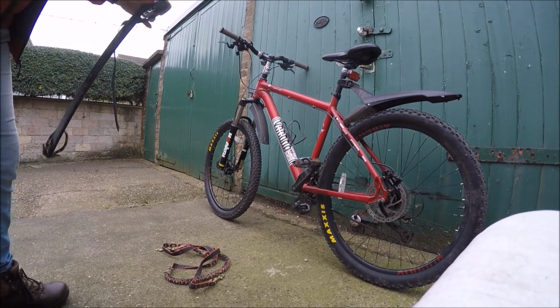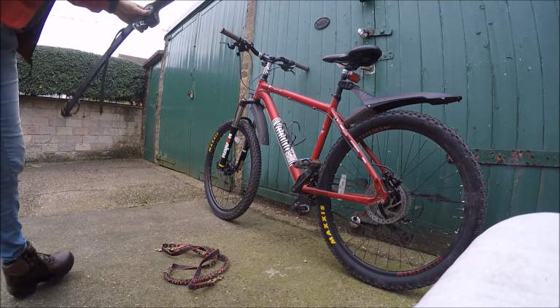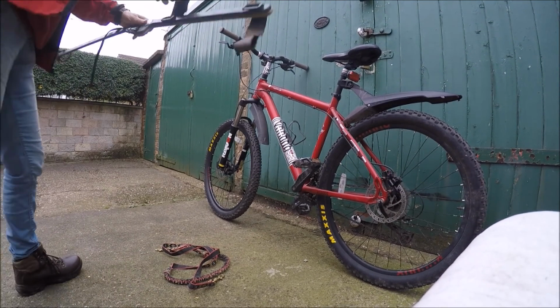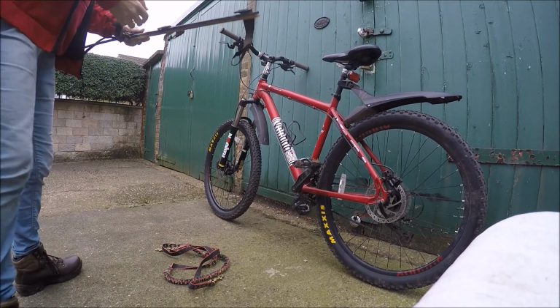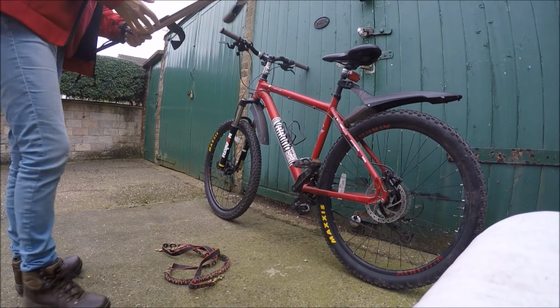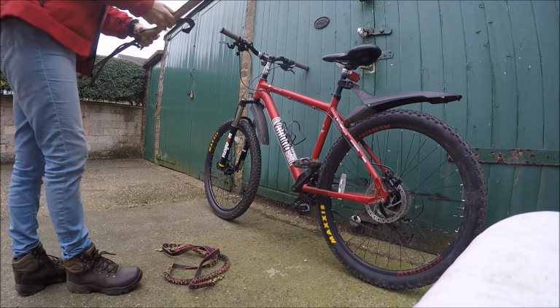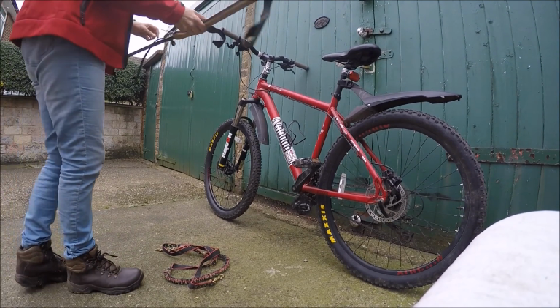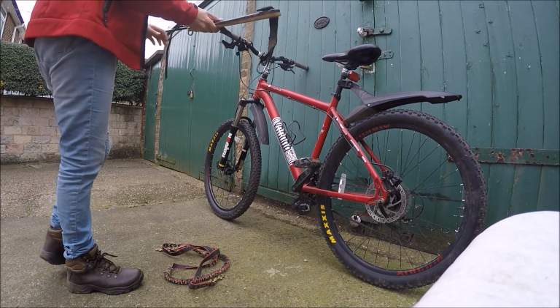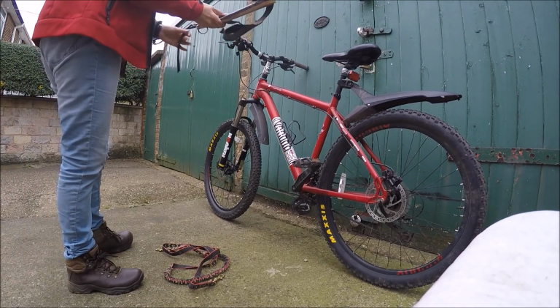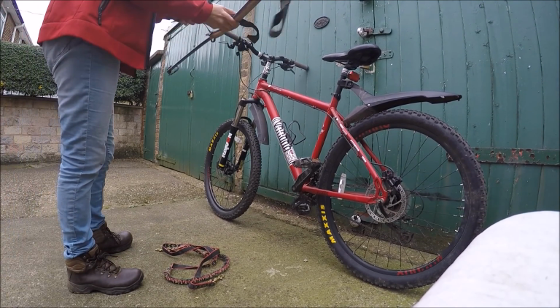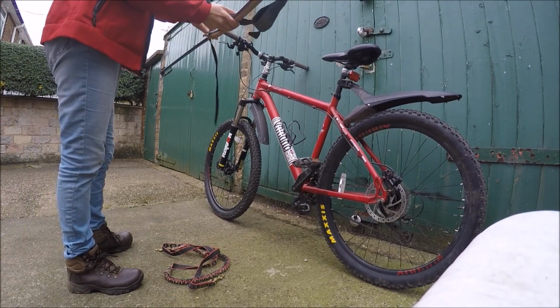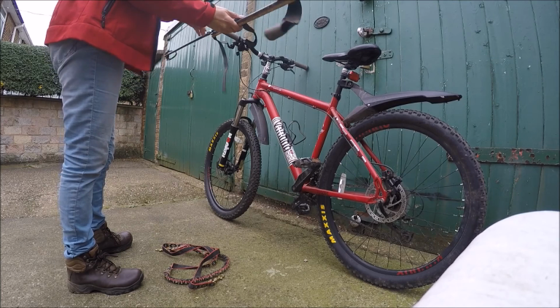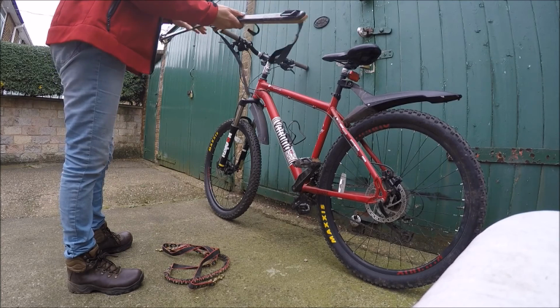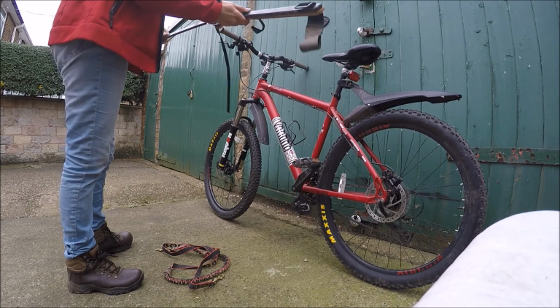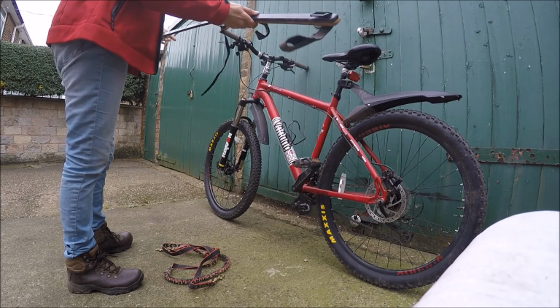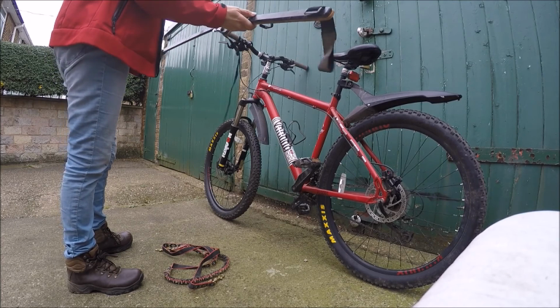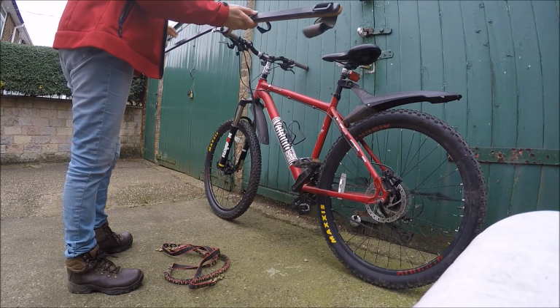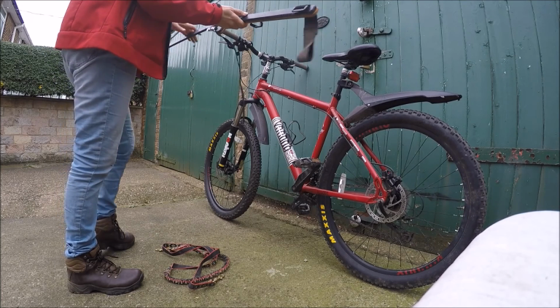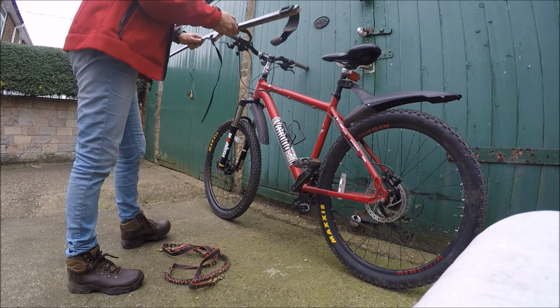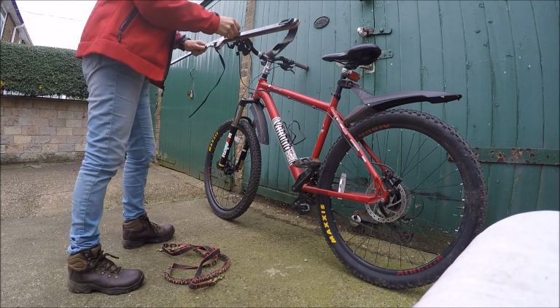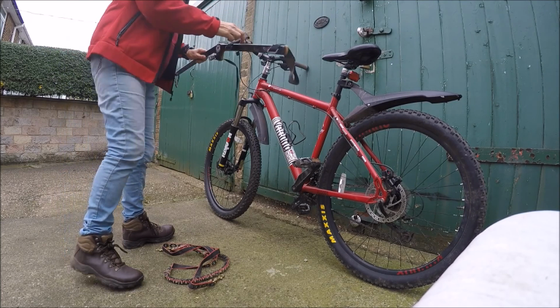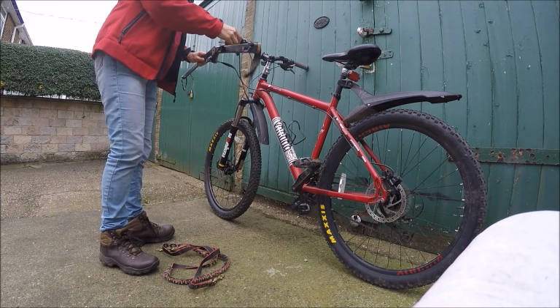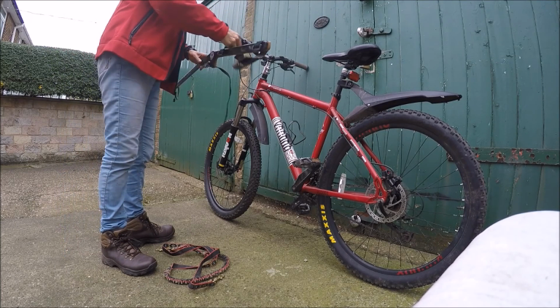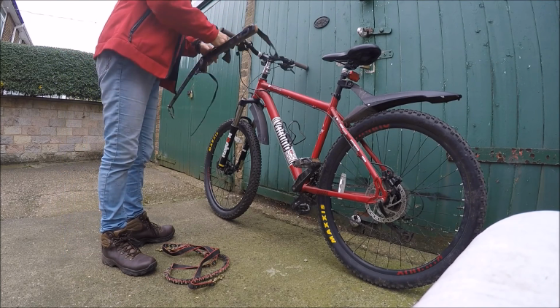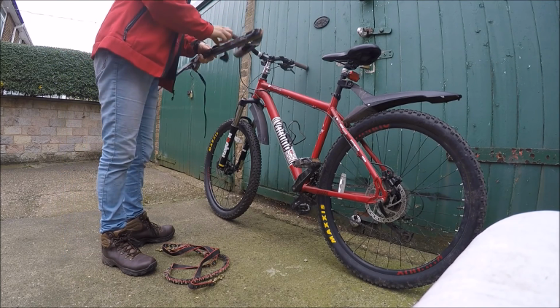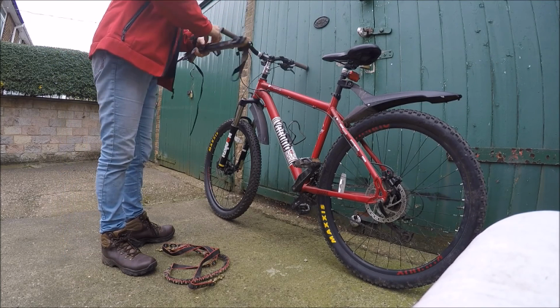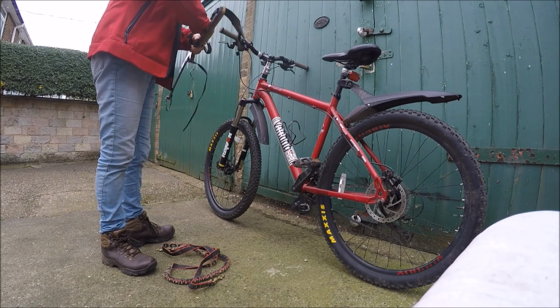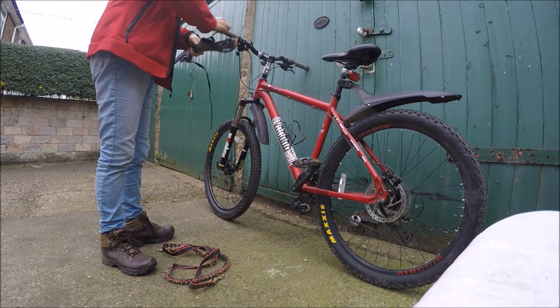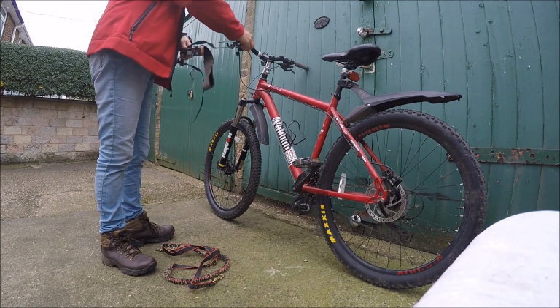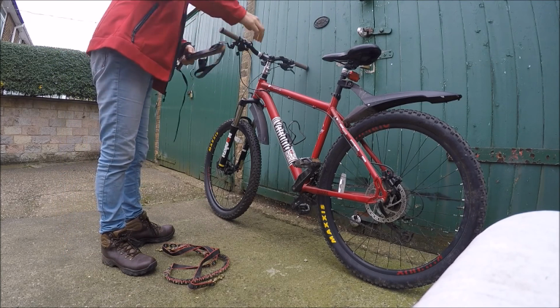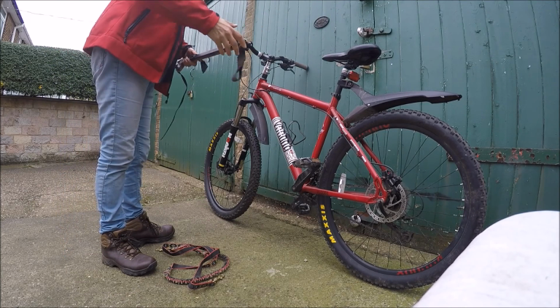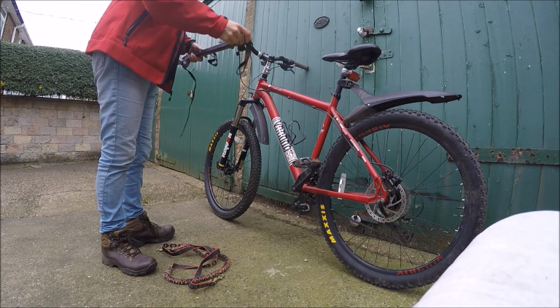Bikejoring. You might think, what is bikejoring? Well, it's cycling with a dog attached to the front of your bike.